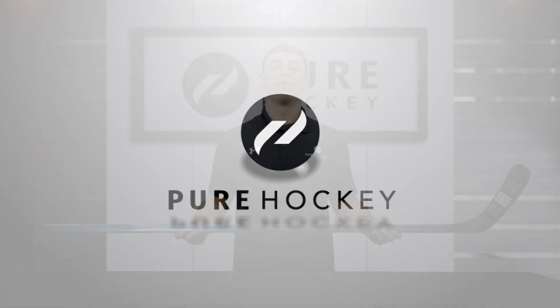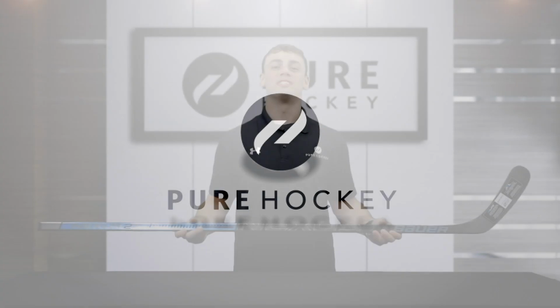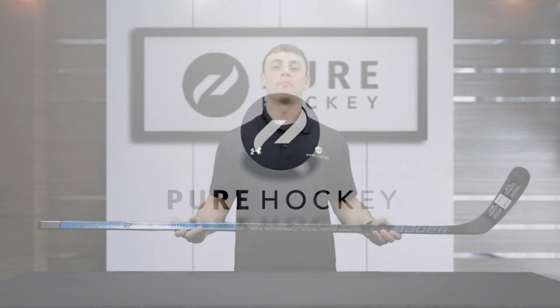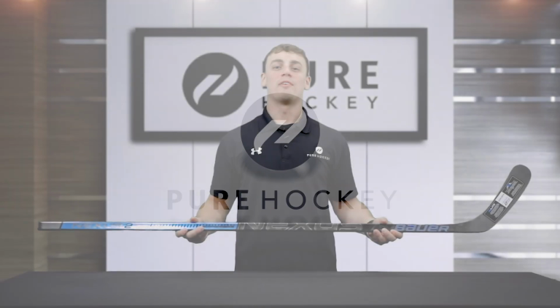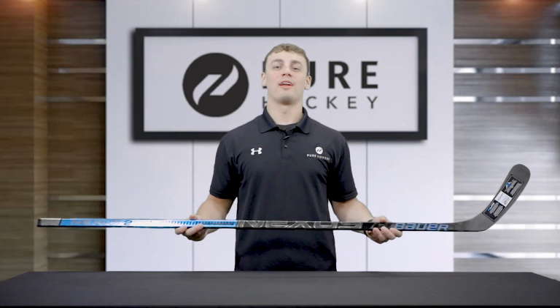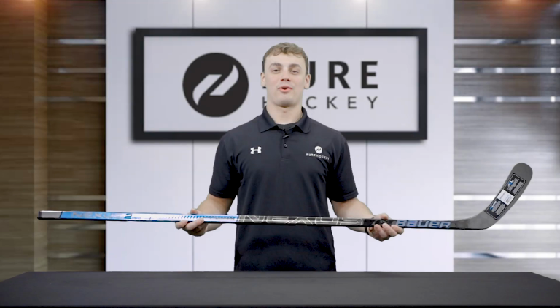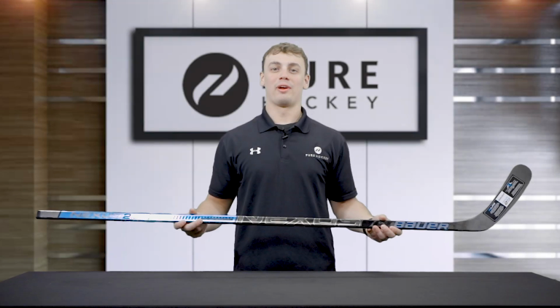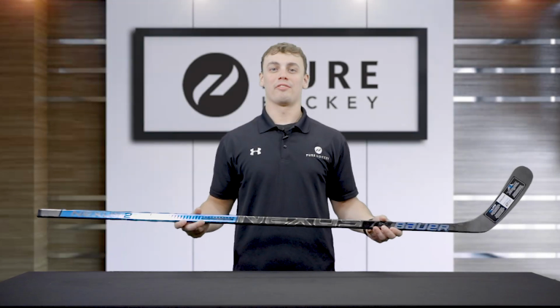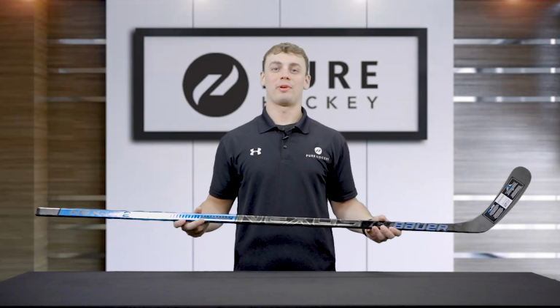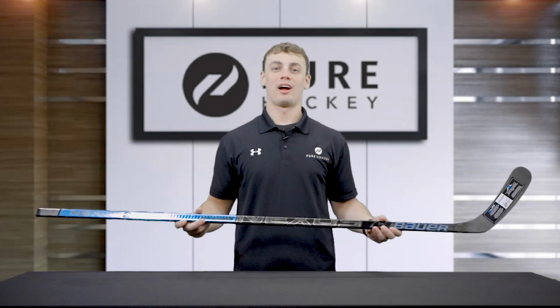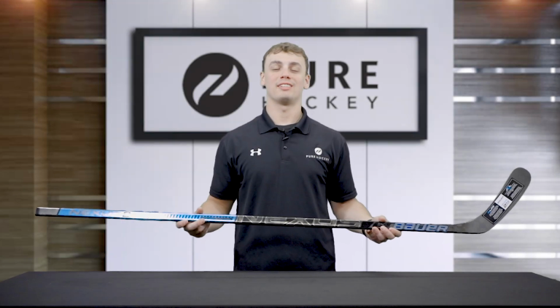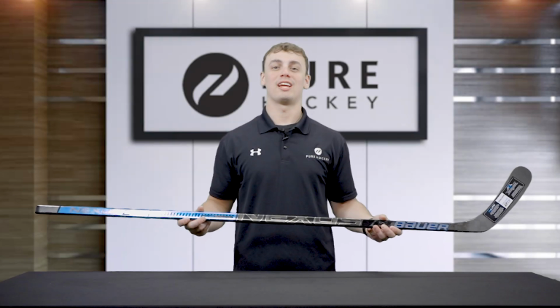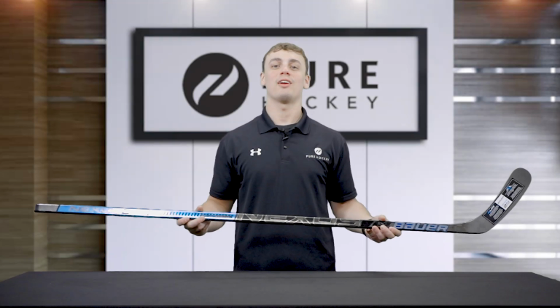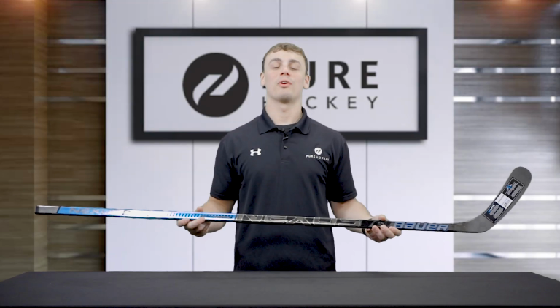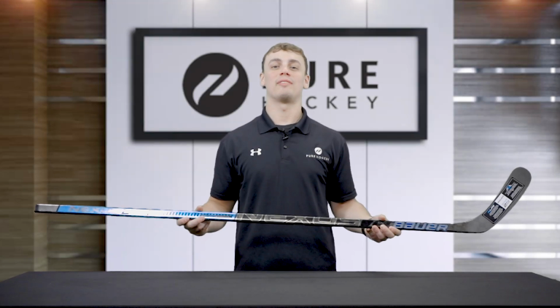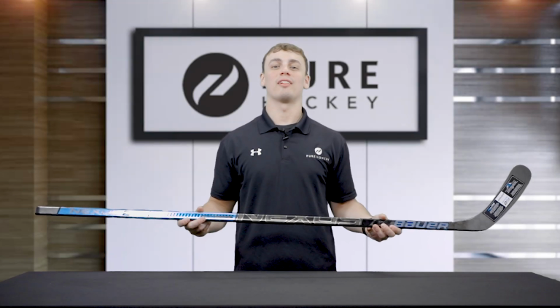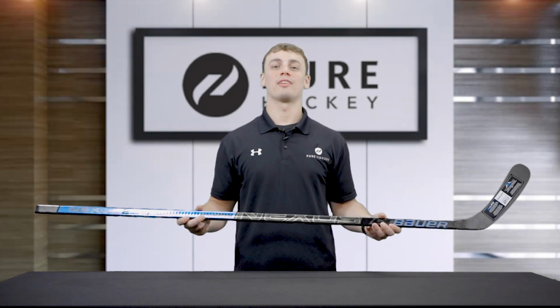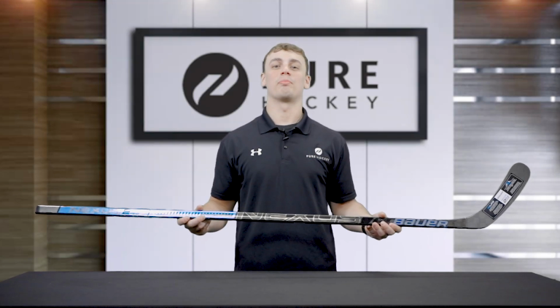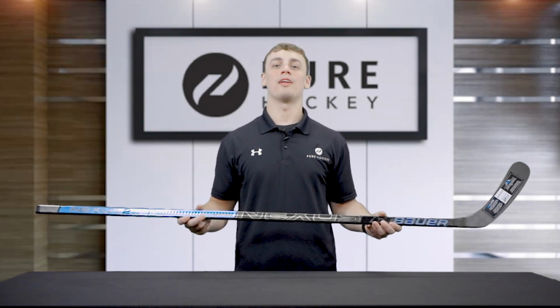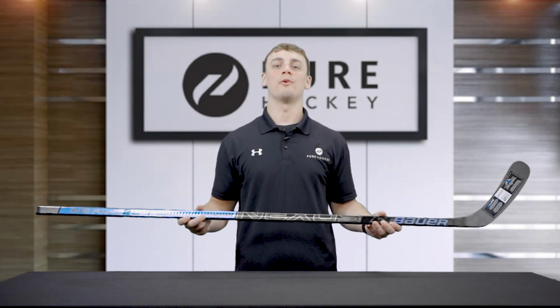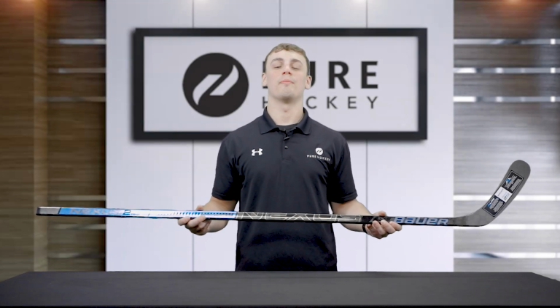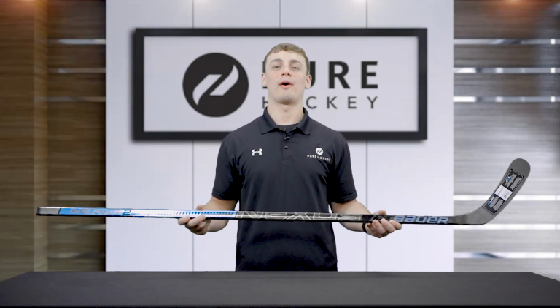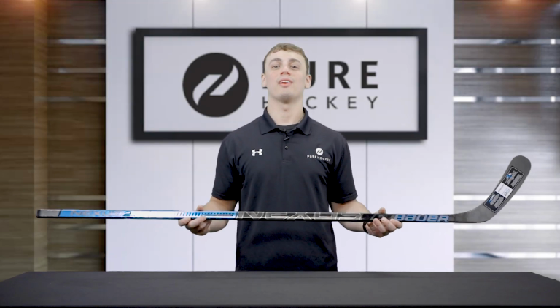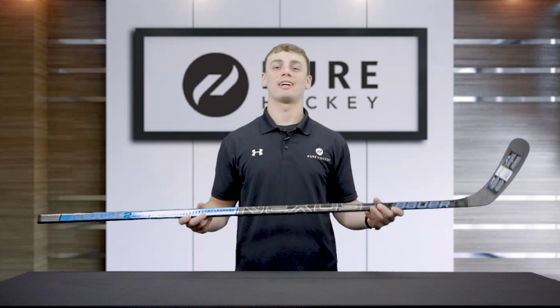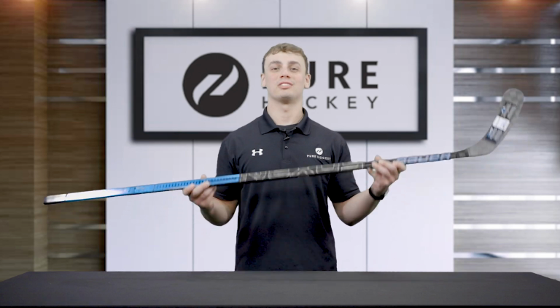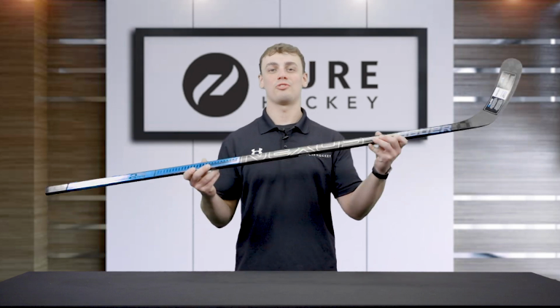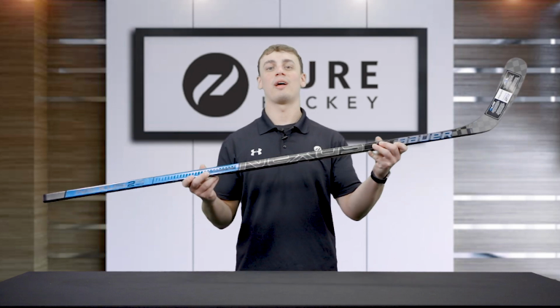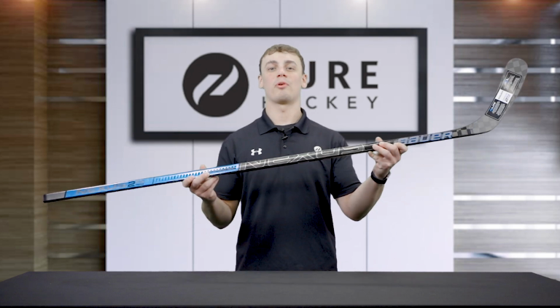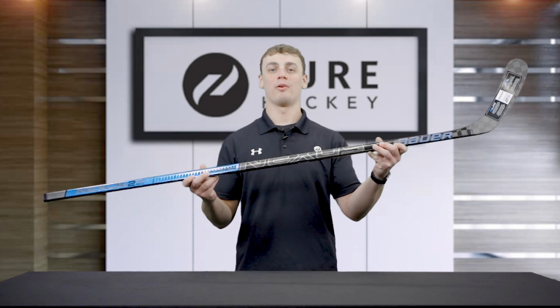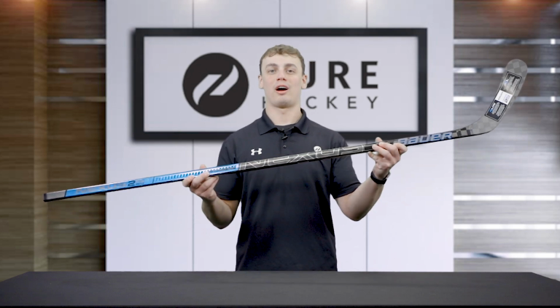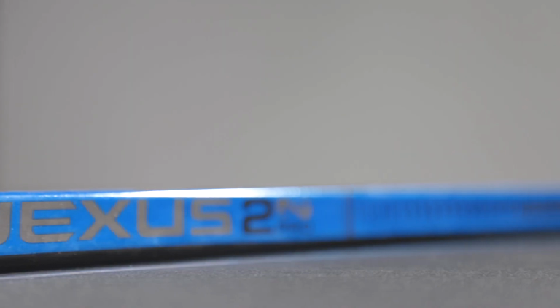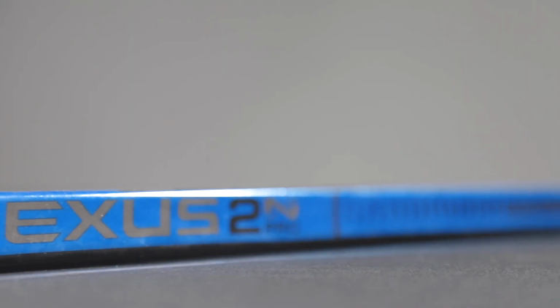What's up everybody, Cole here from Pure Hockey. Today we're going to be taking a look at the brand new Bauer Nexus 2N Pro Hockey Stick.